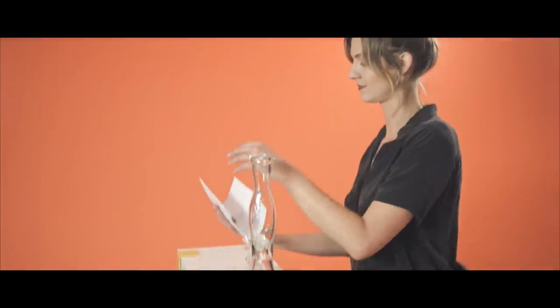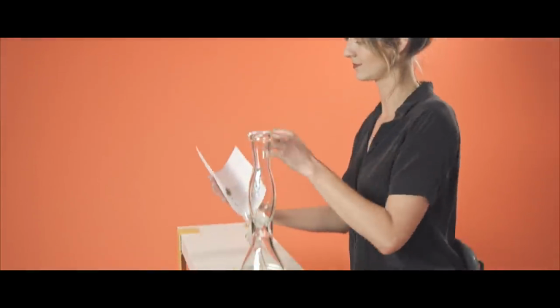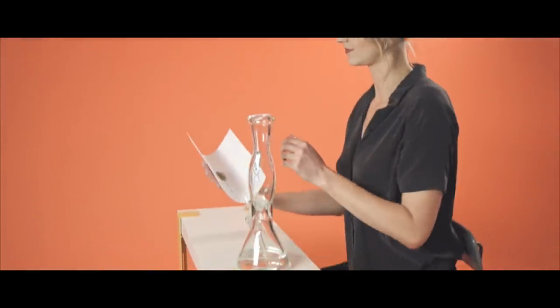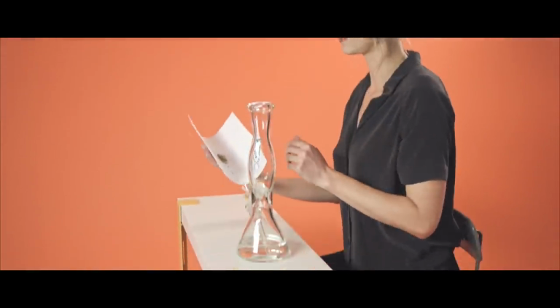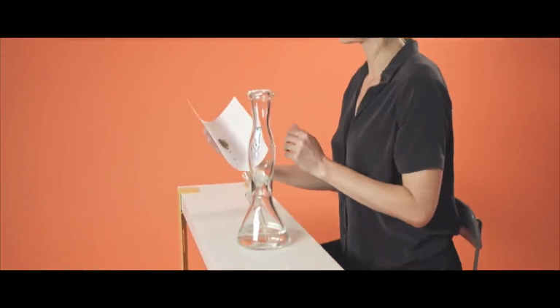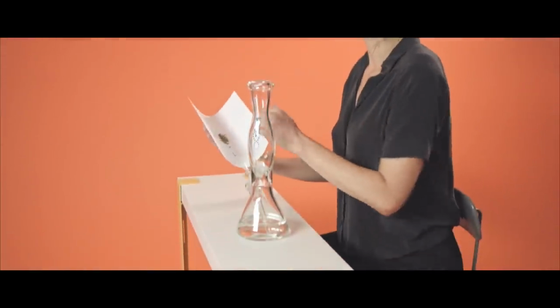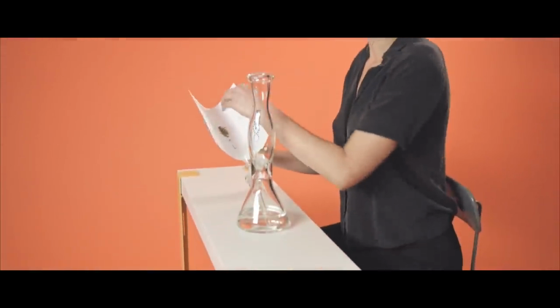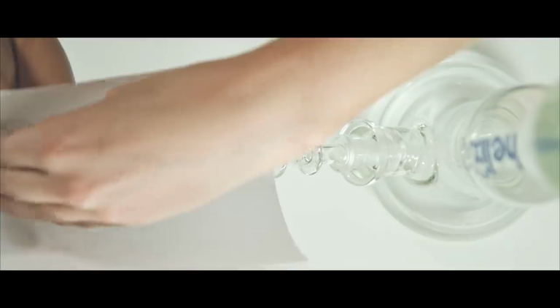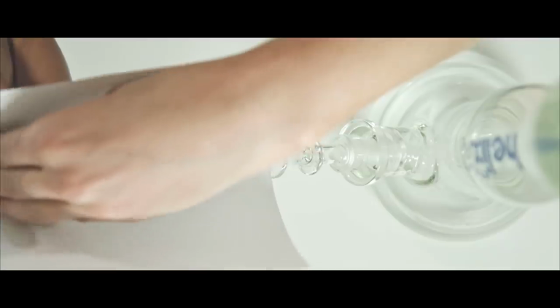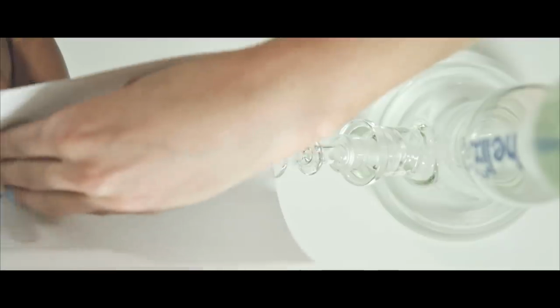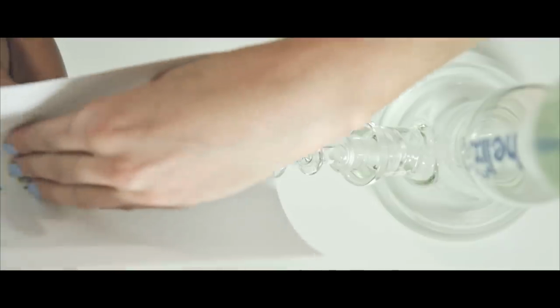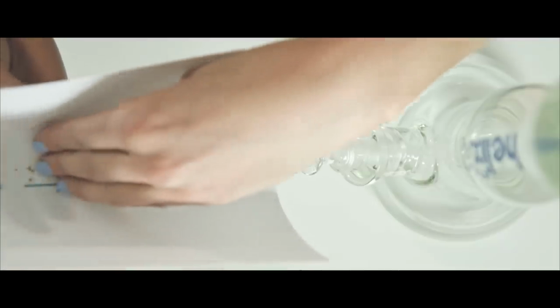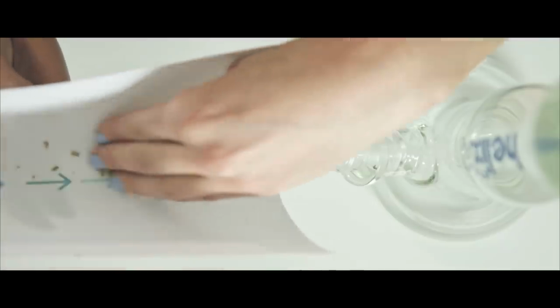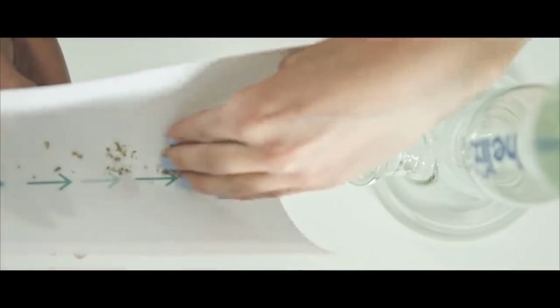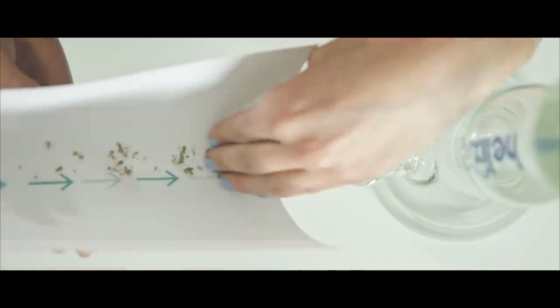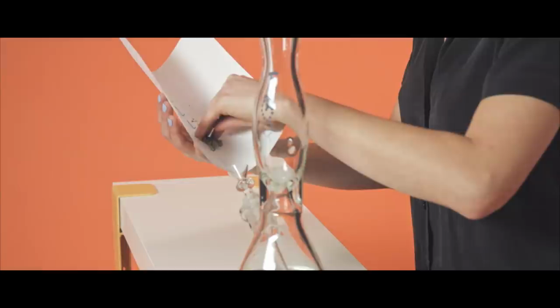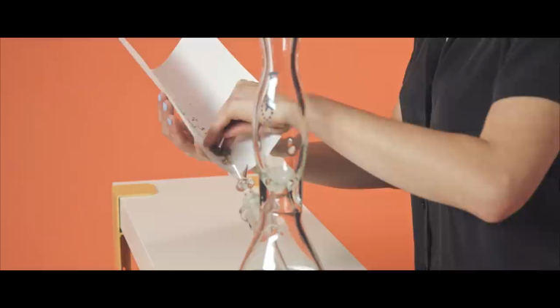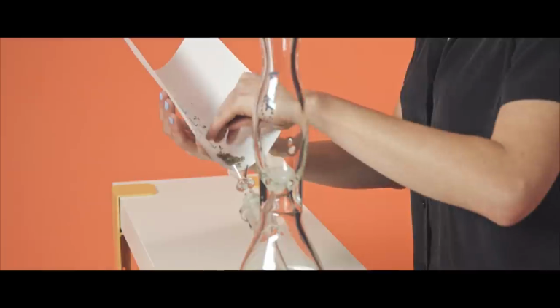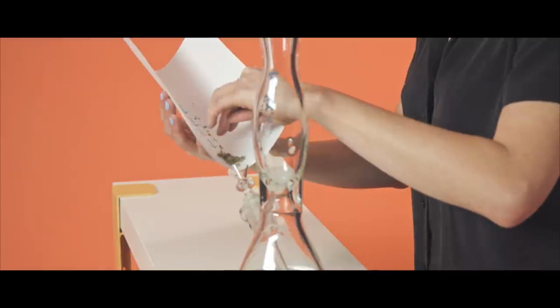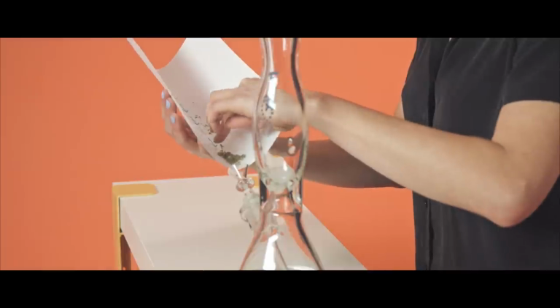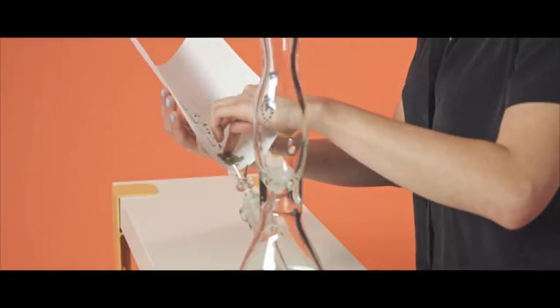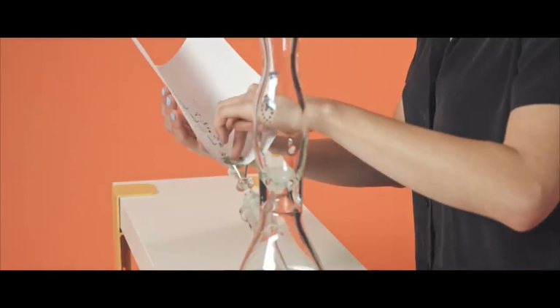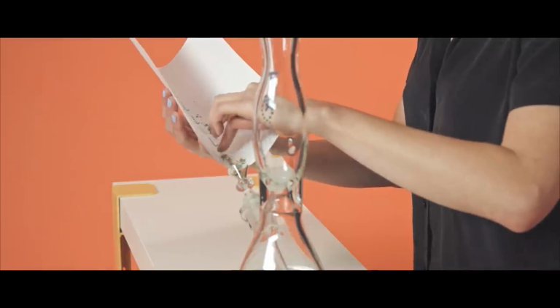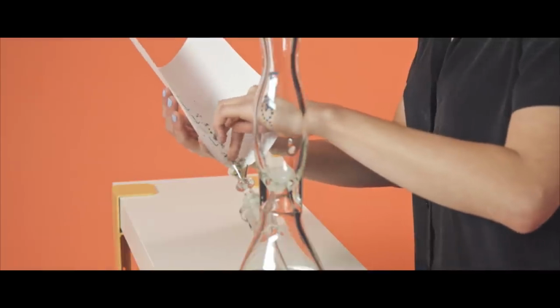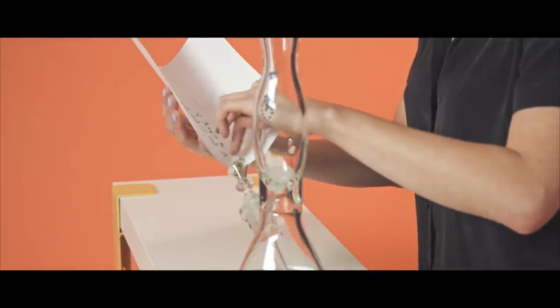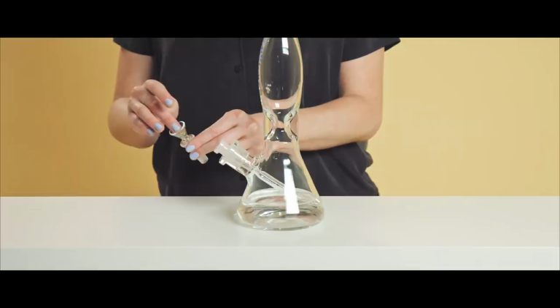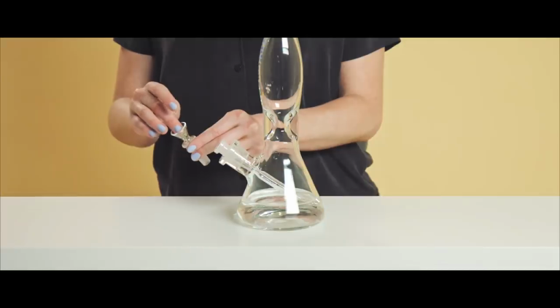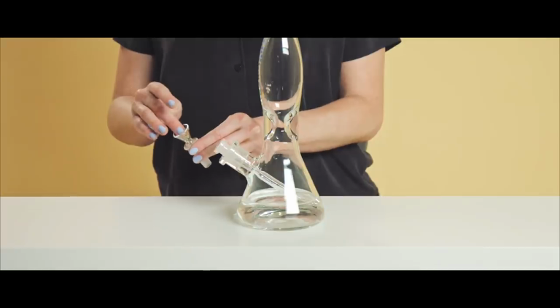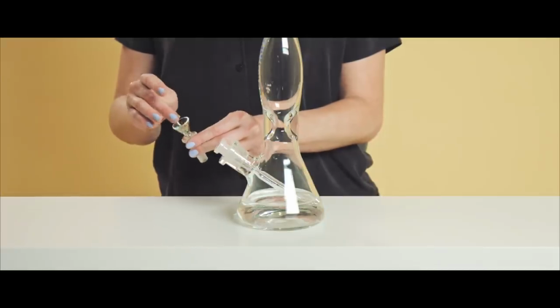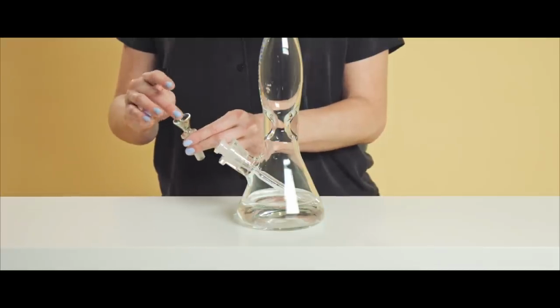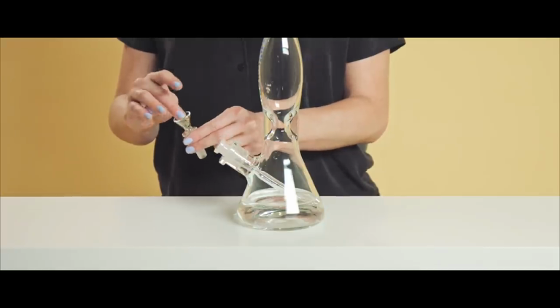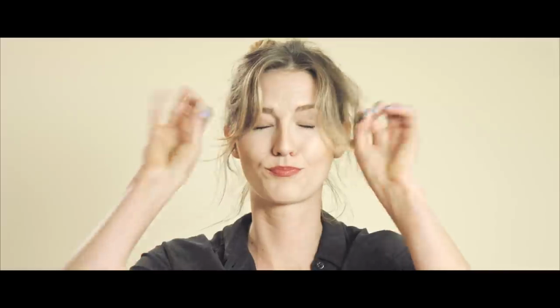Folding the paper slightly, funnel the herbs into the bowl, gently pack them in, and now you're ready to smoke.